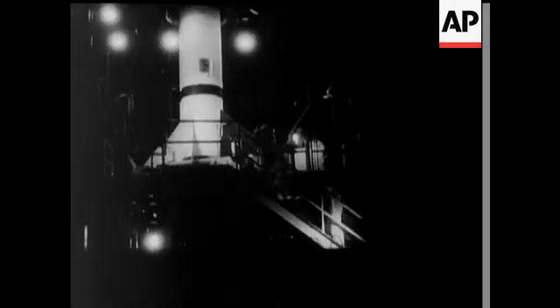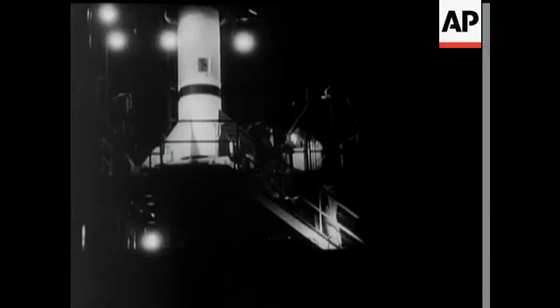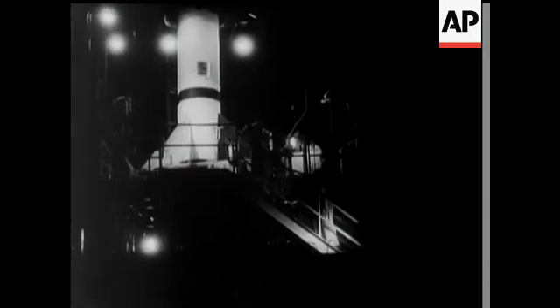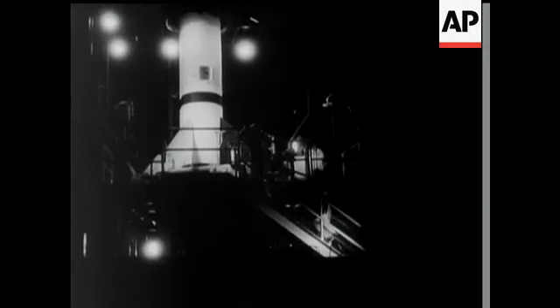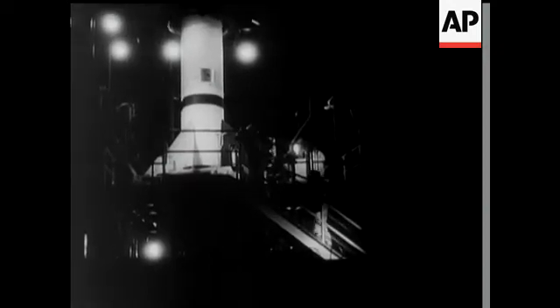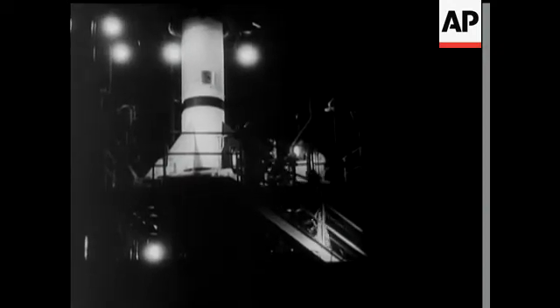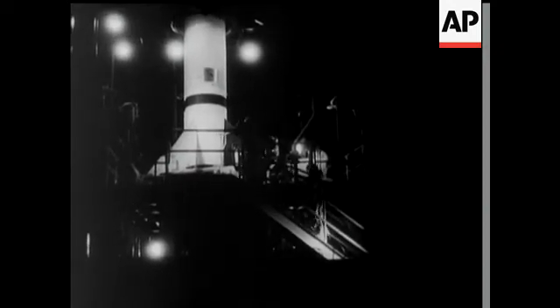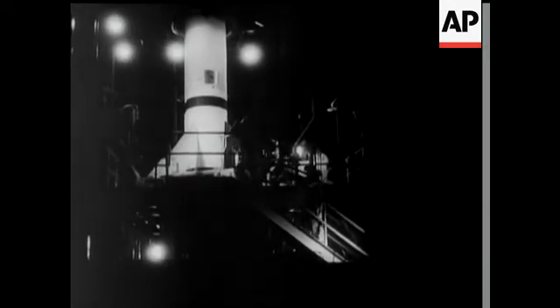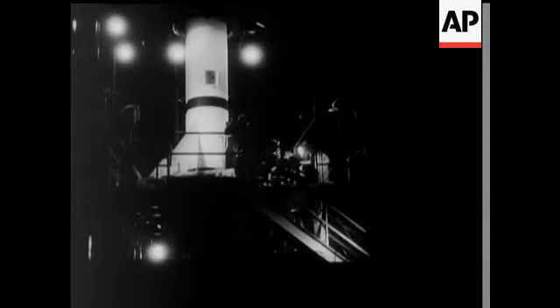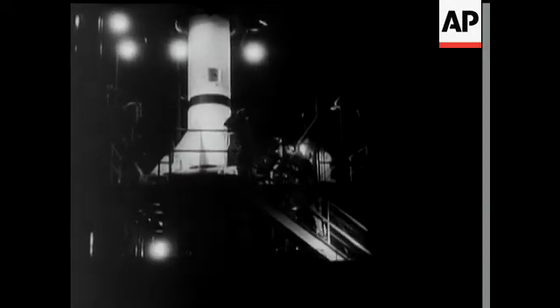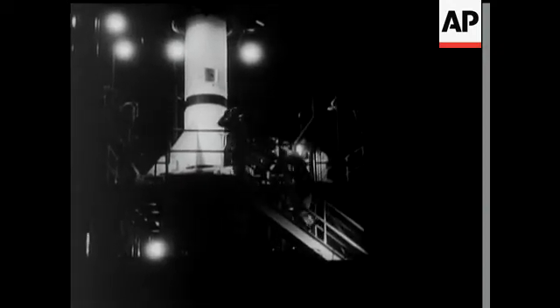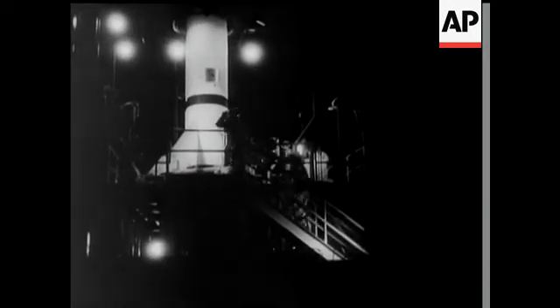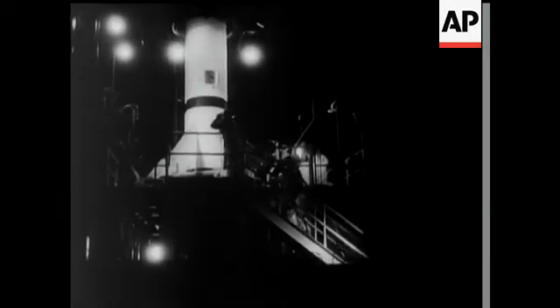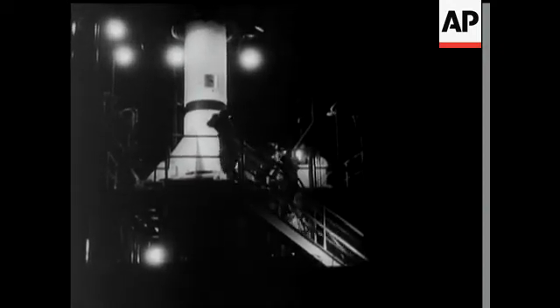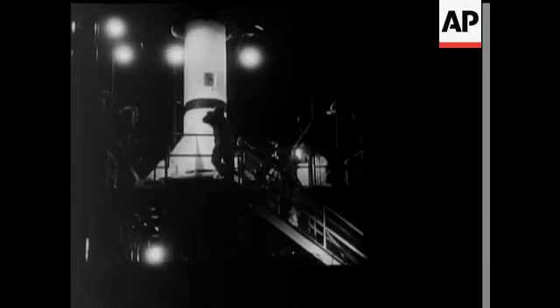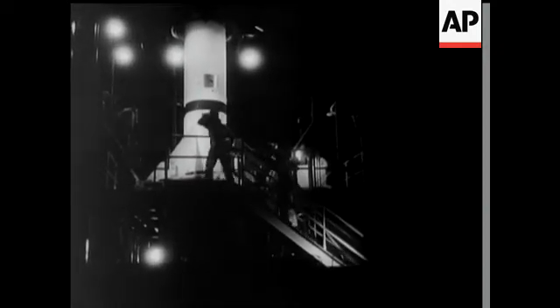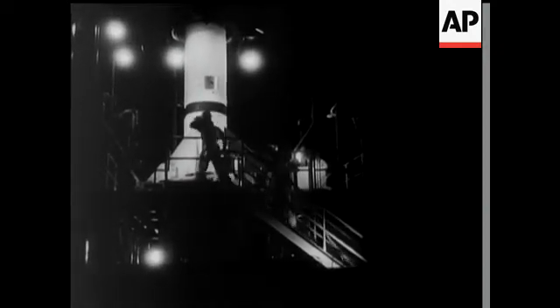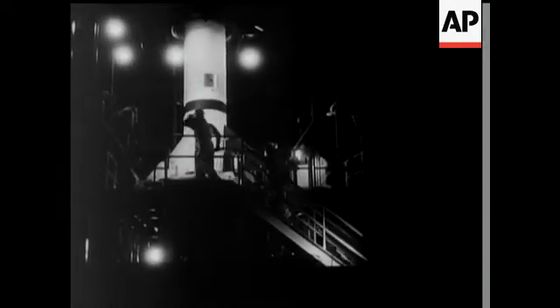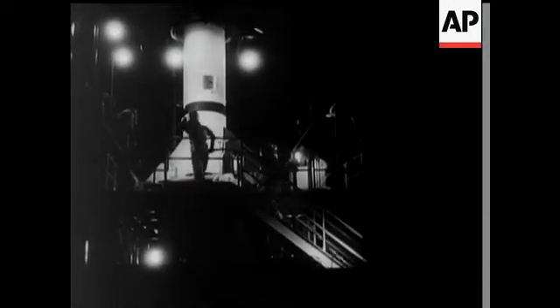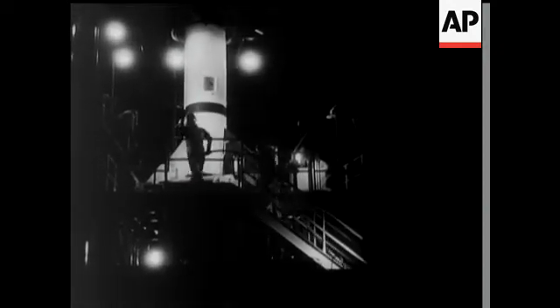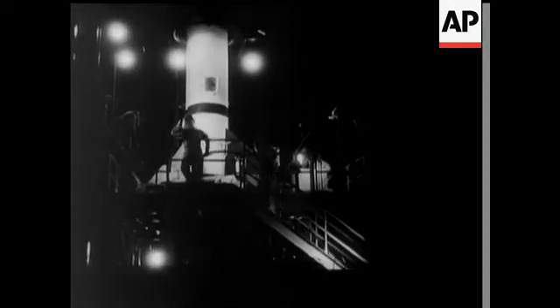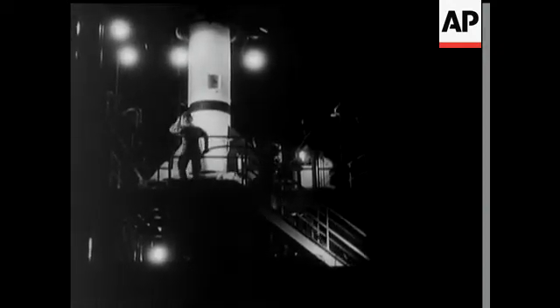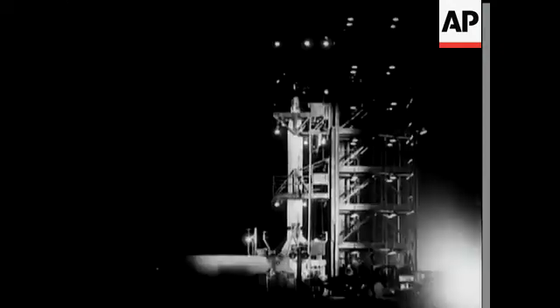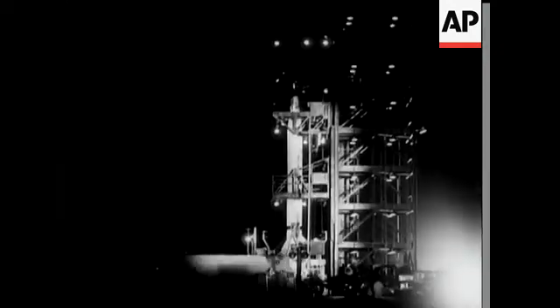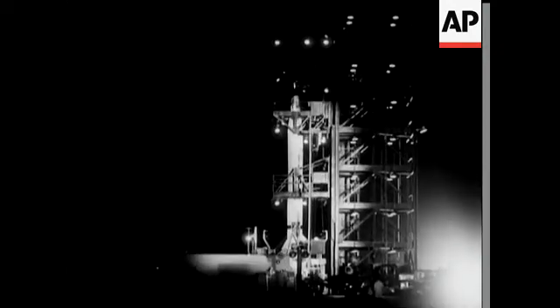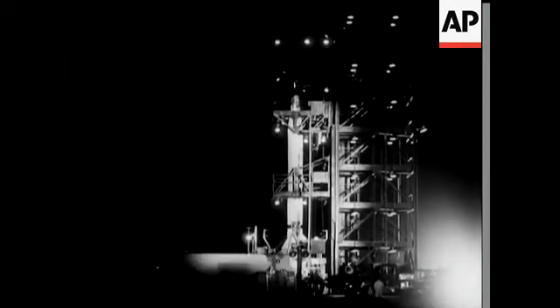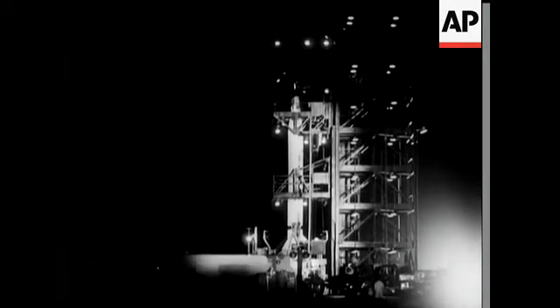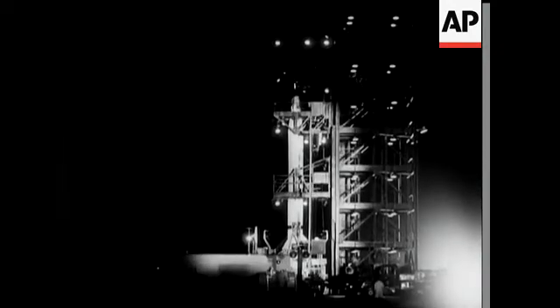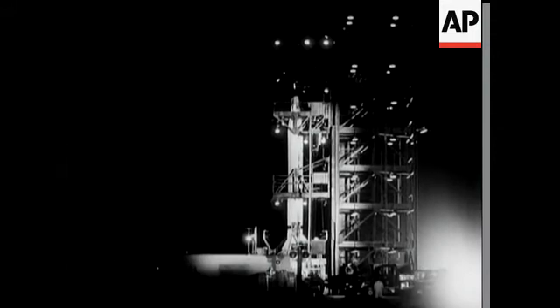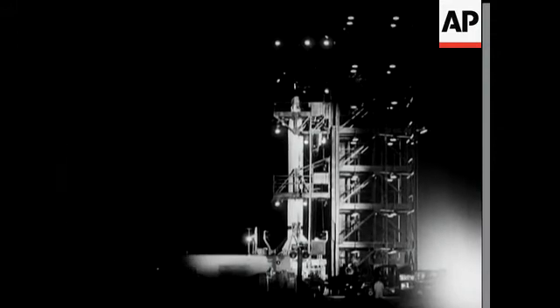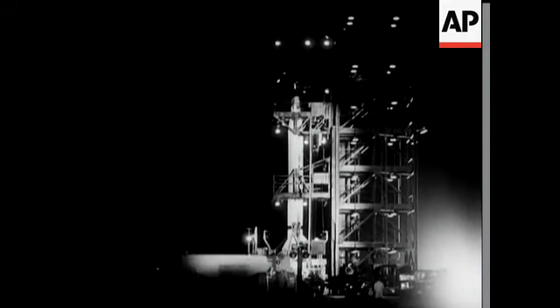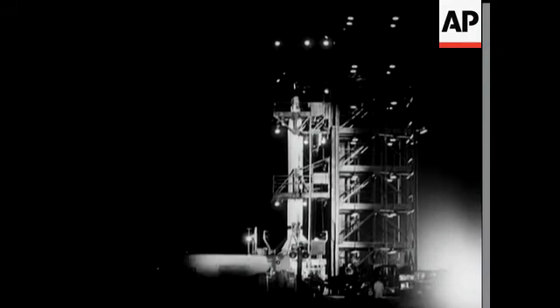The moon, of course, is the only Earth satellite, but if experiments are successful, it may have to share this distinction.